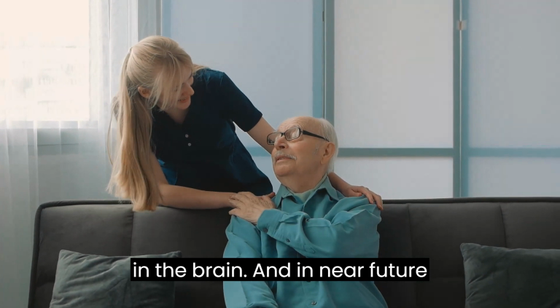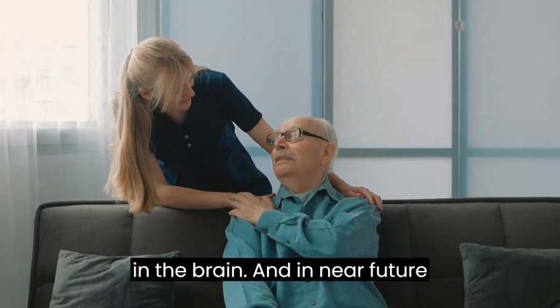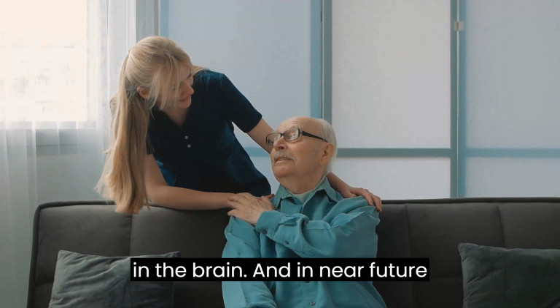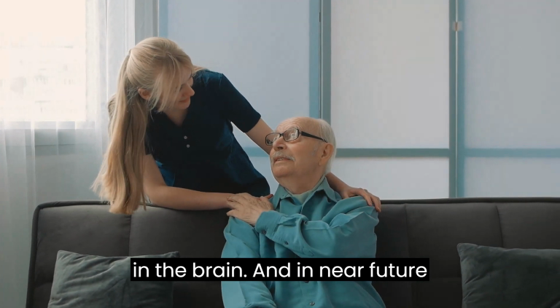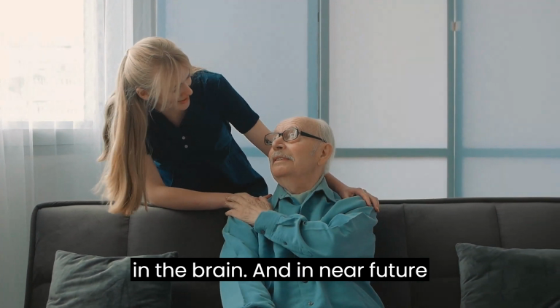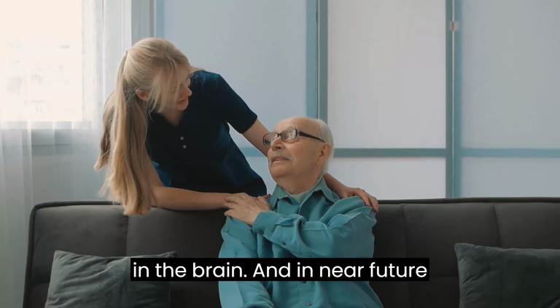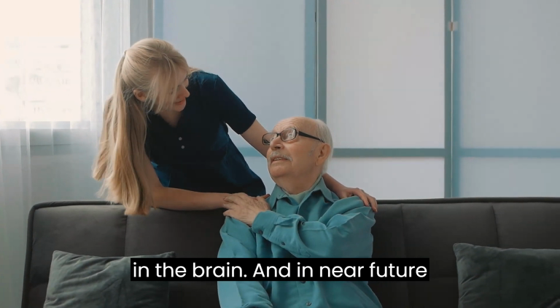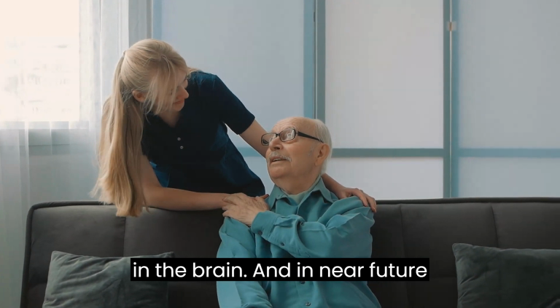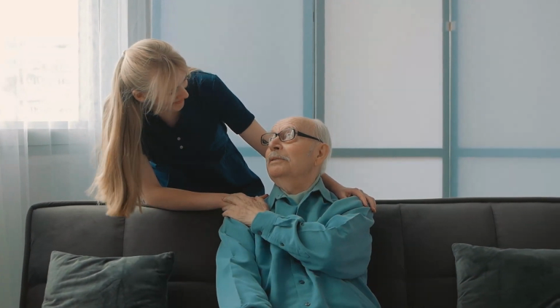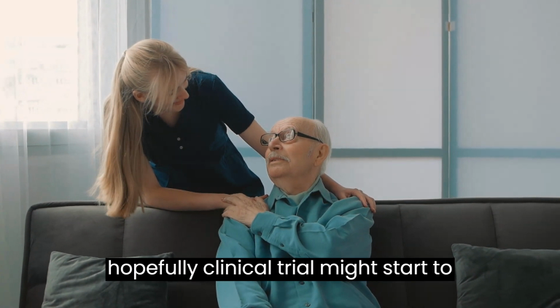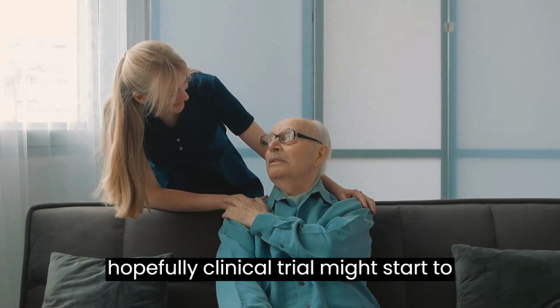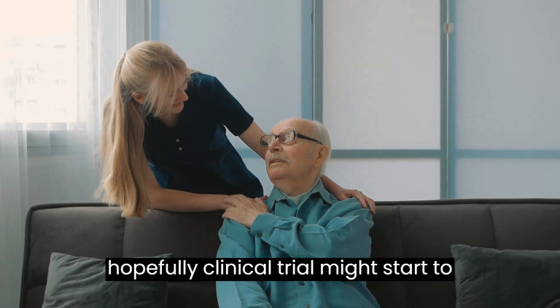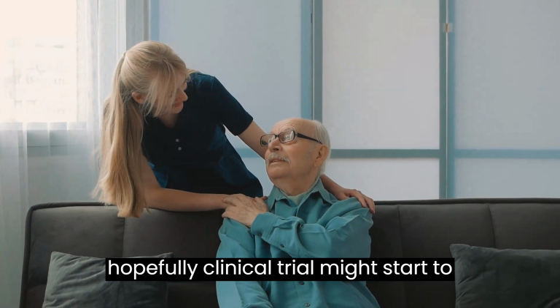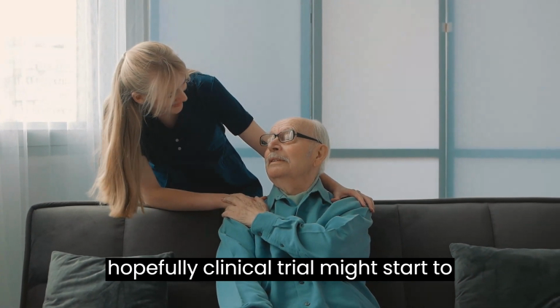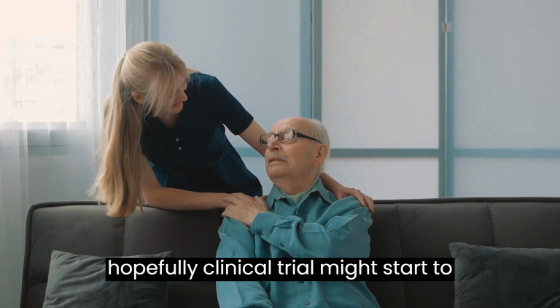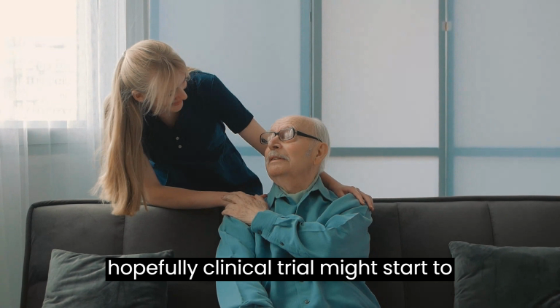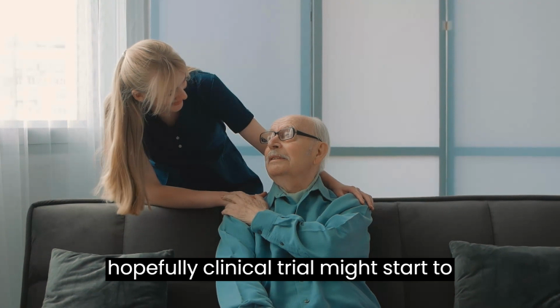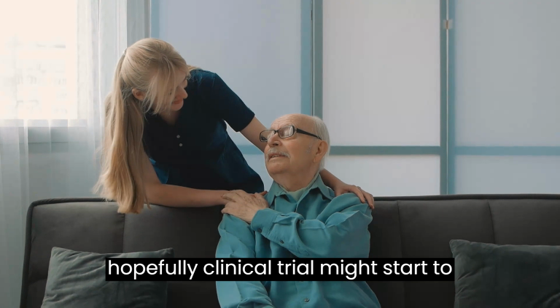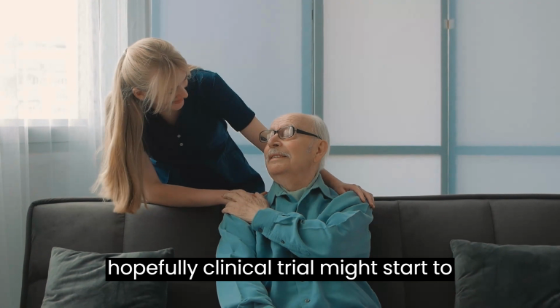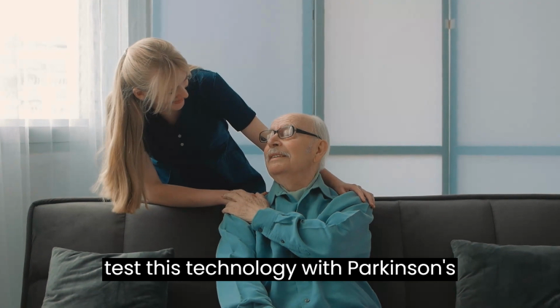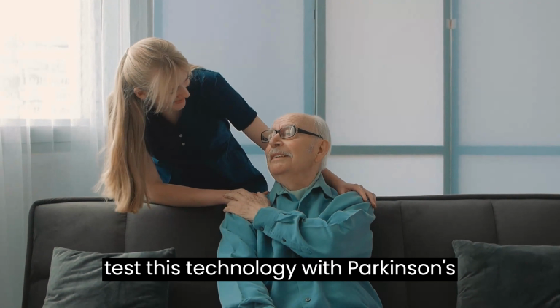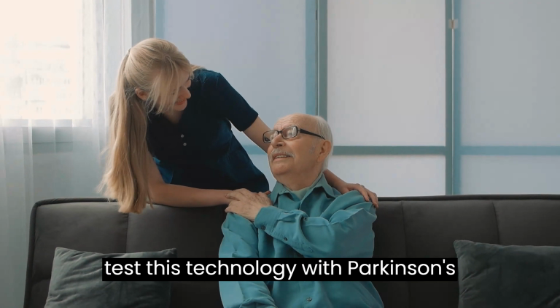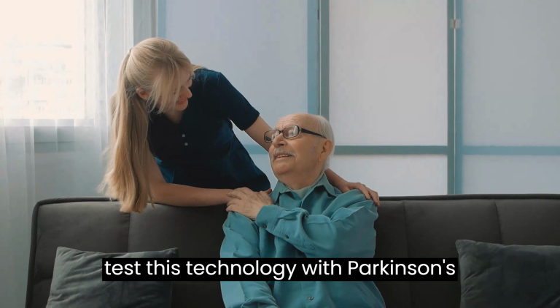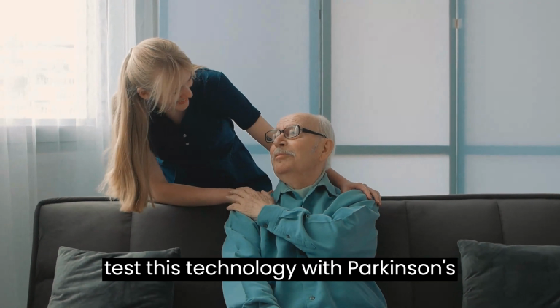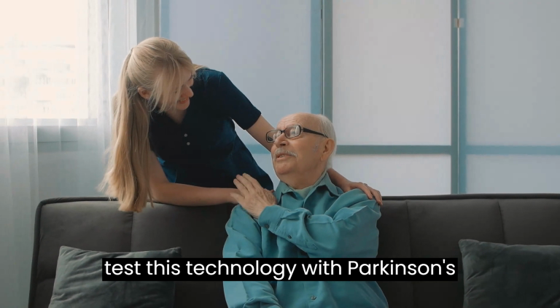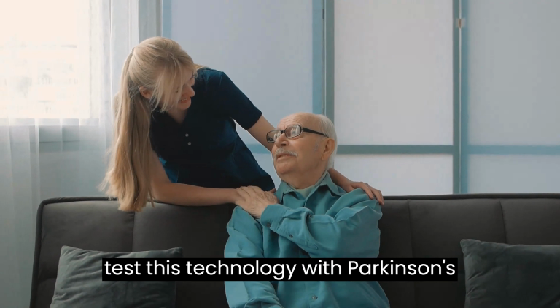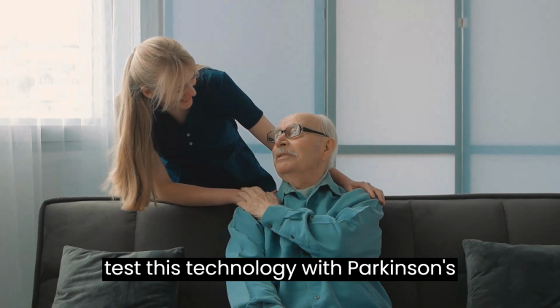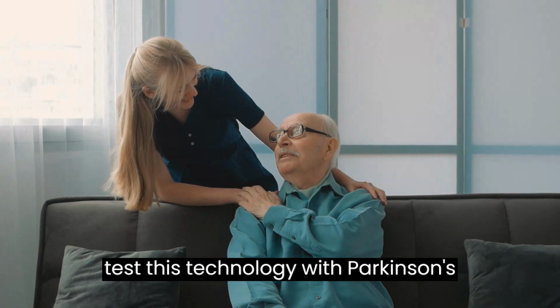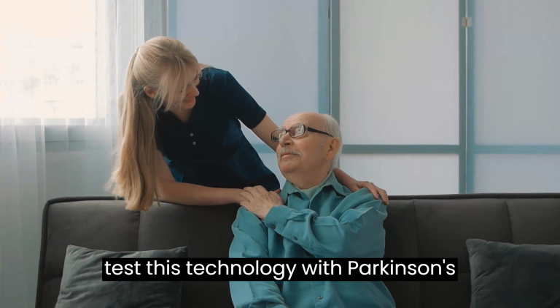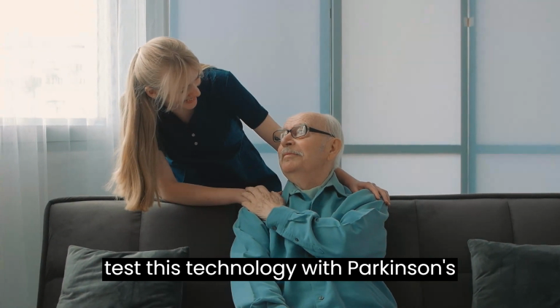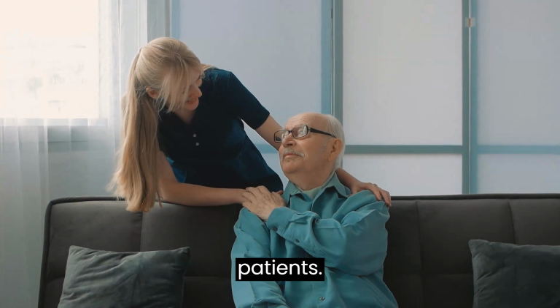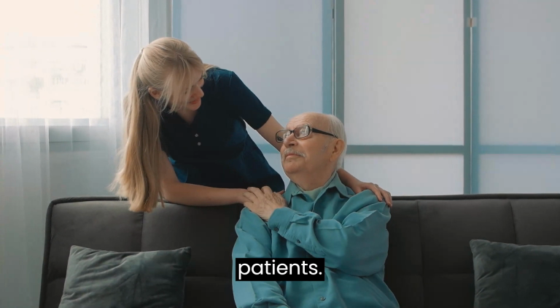And in the near future, hopefully clinical trials might start to test this technology with Parkinson's patients.